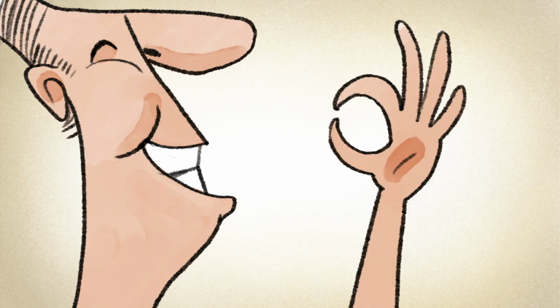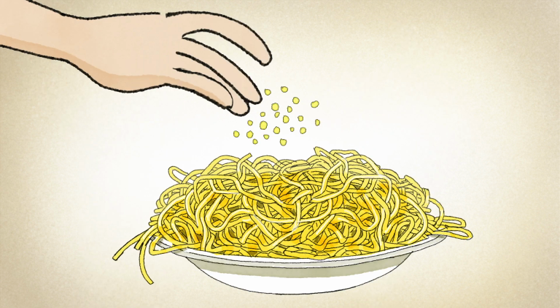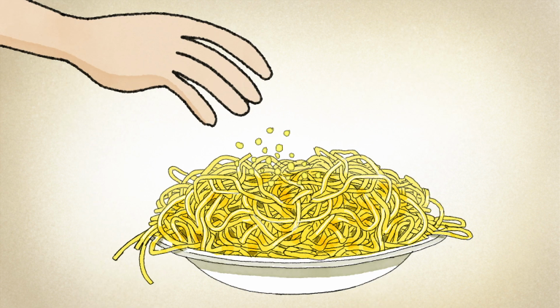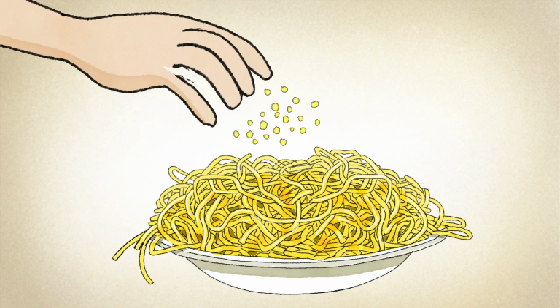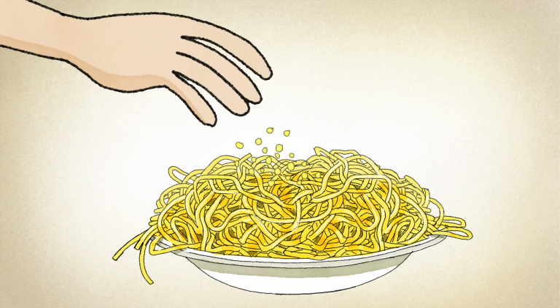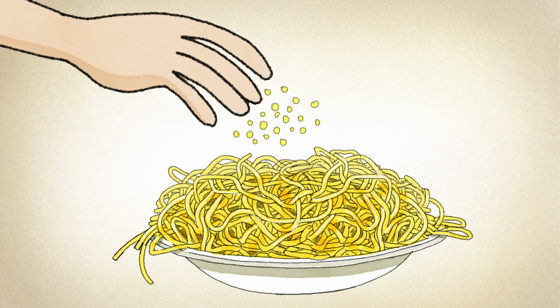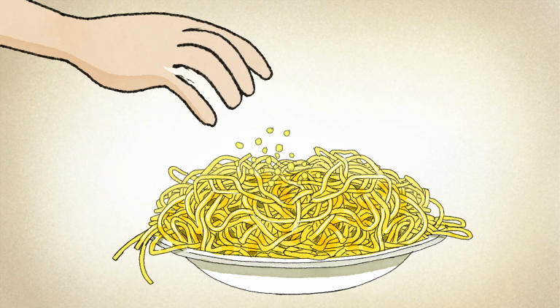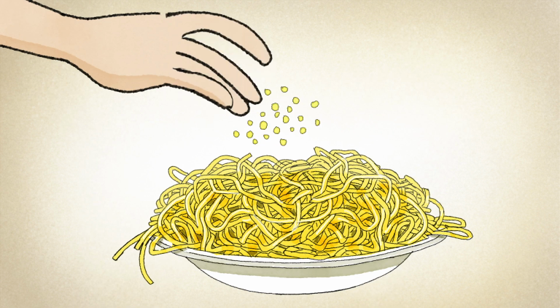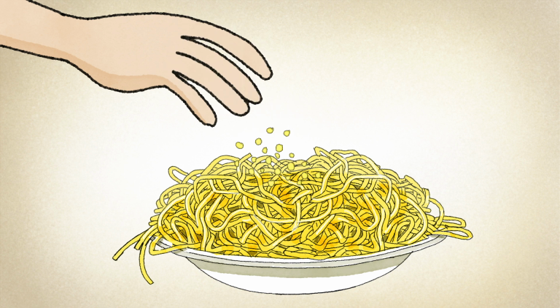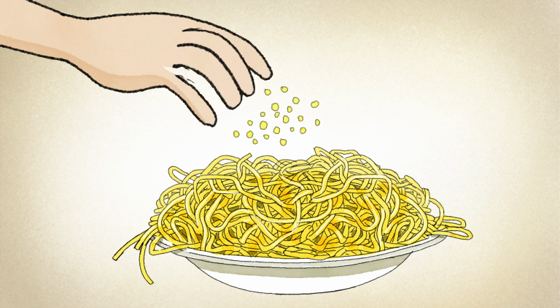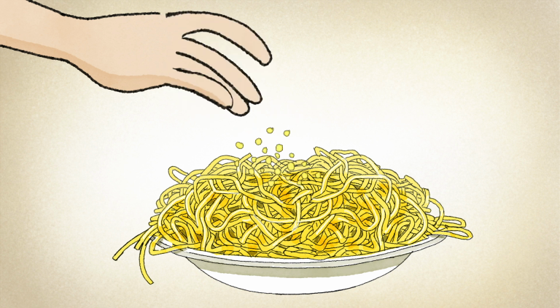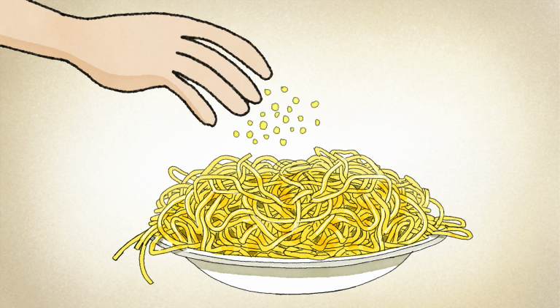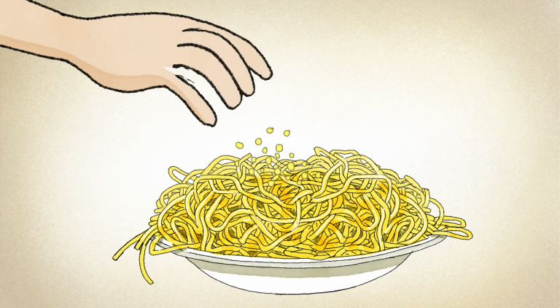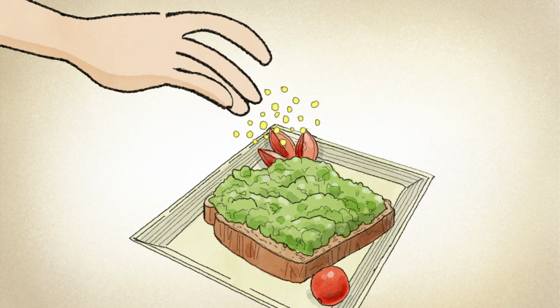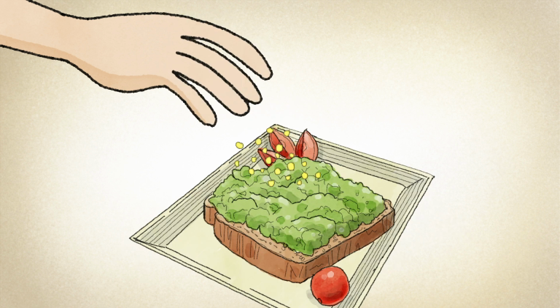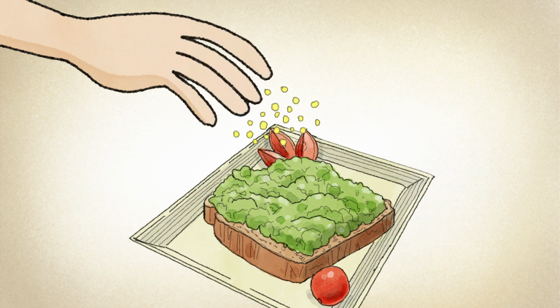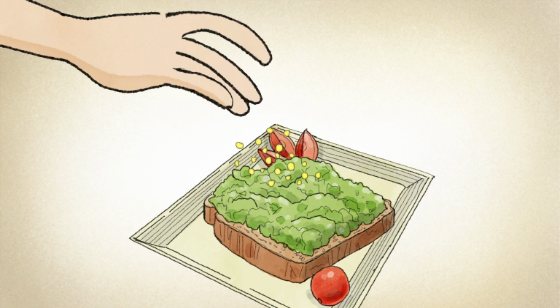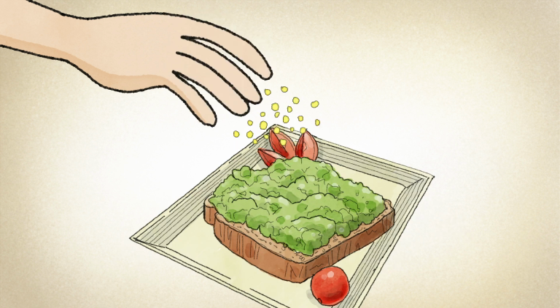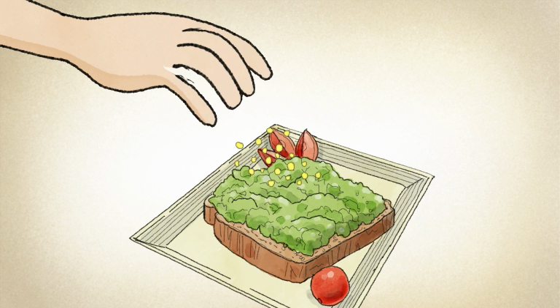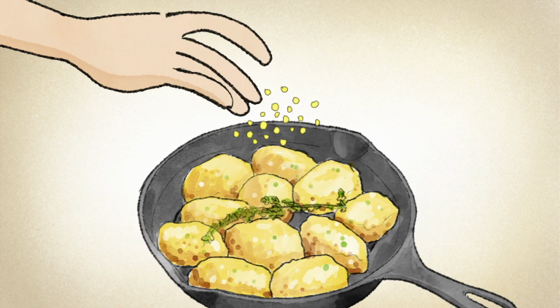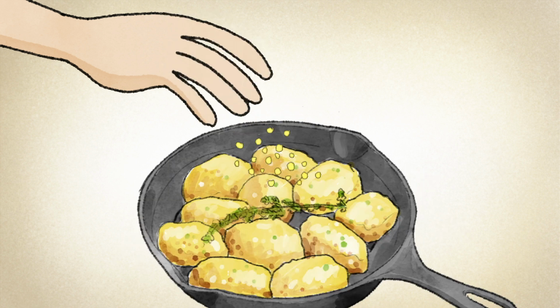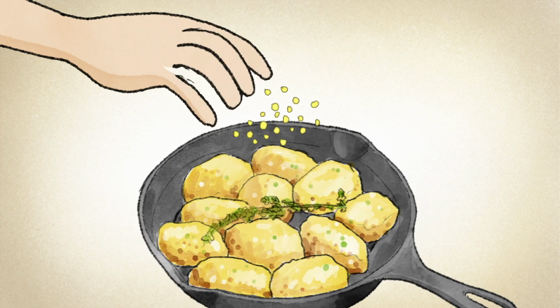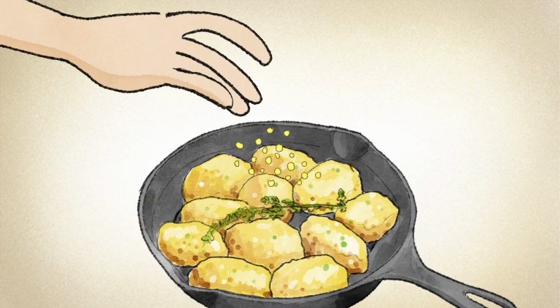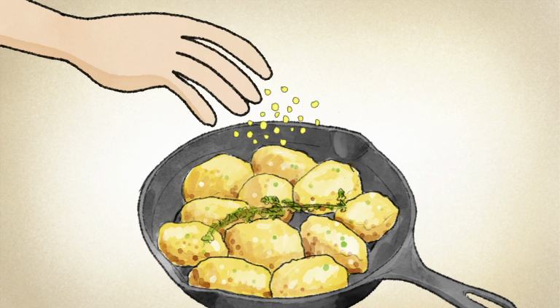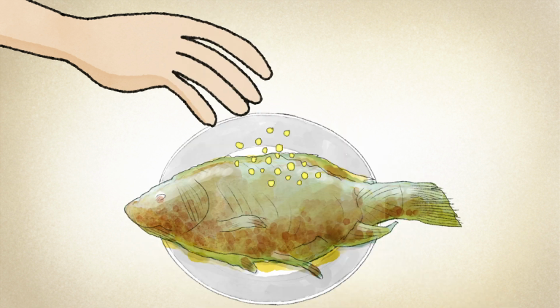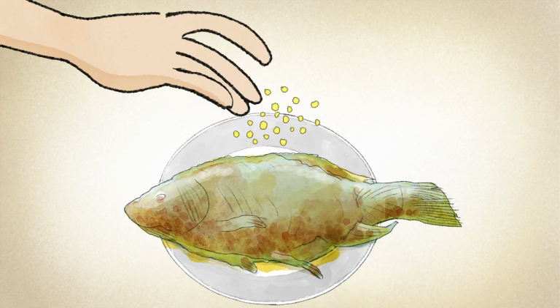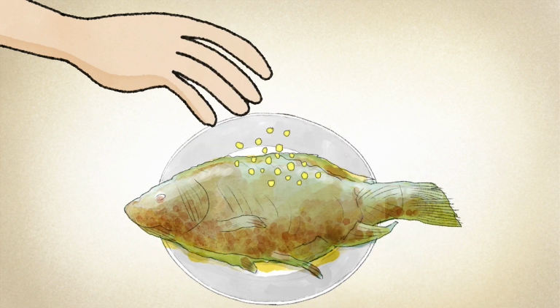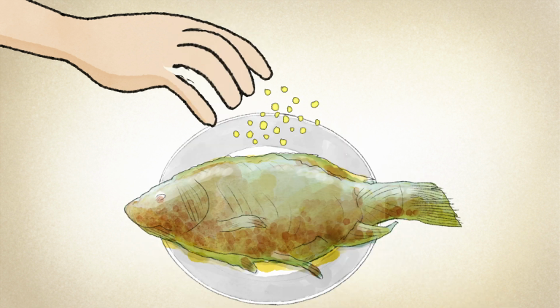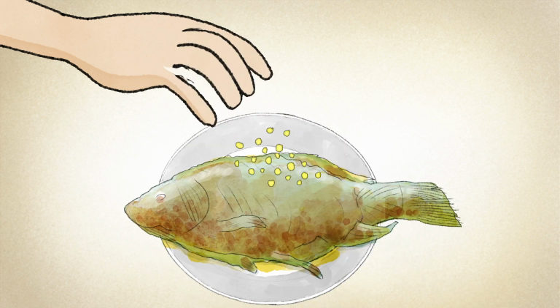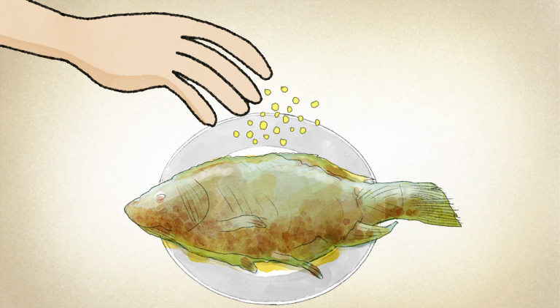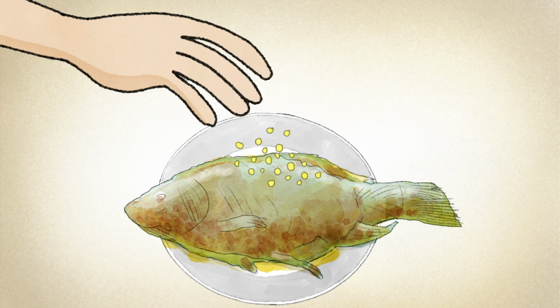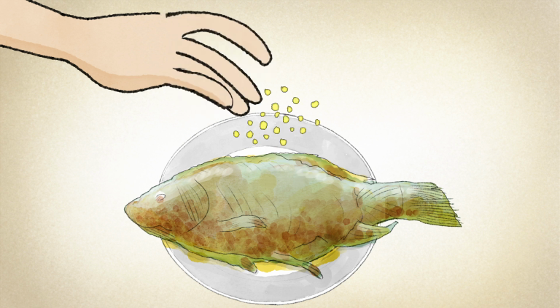You can add preserved lemon rind to pastas, avocado toast, roasted potatoes, fresh fish, and so much more.